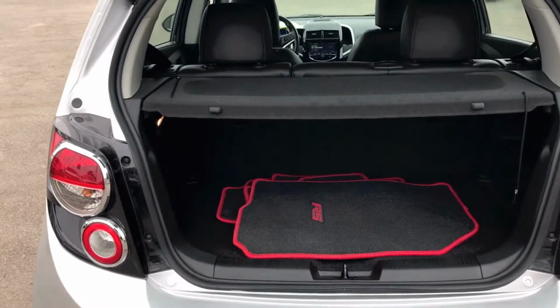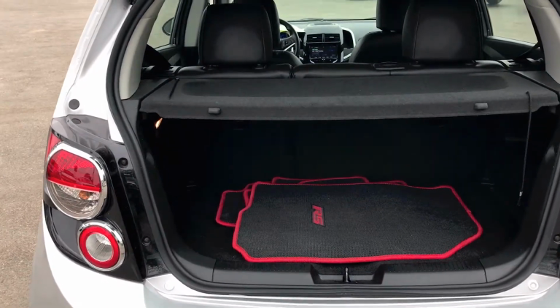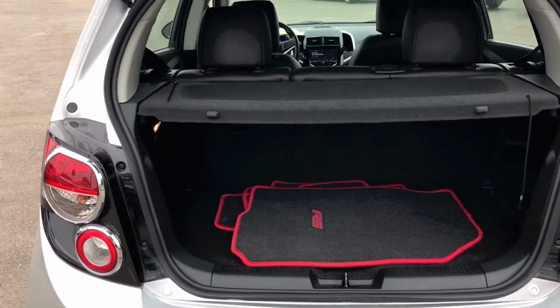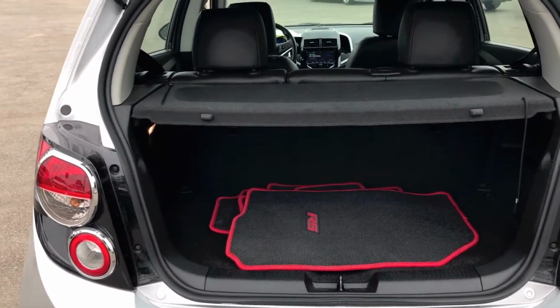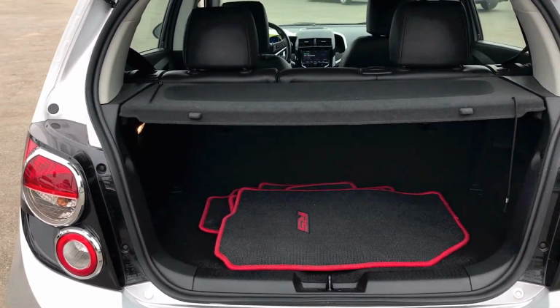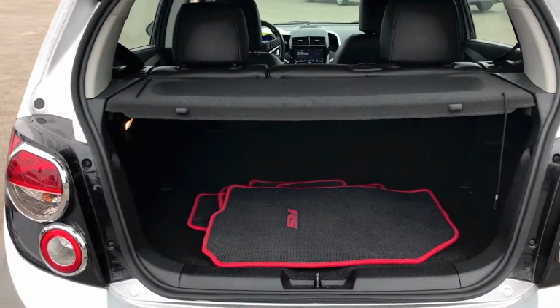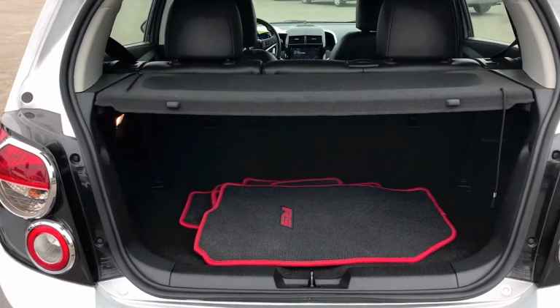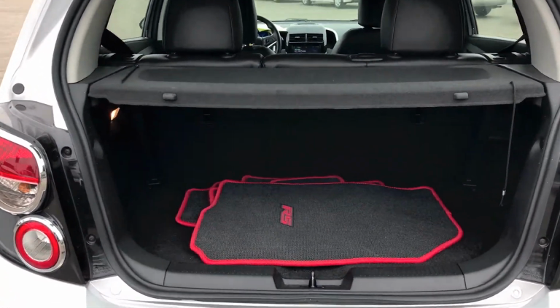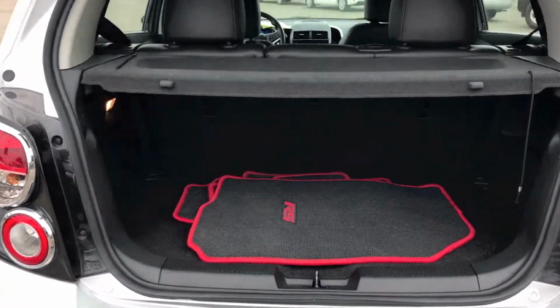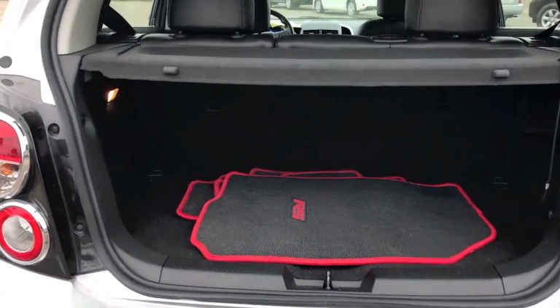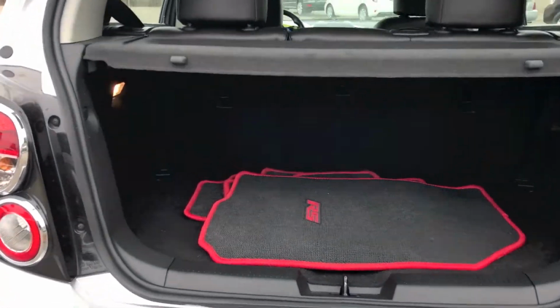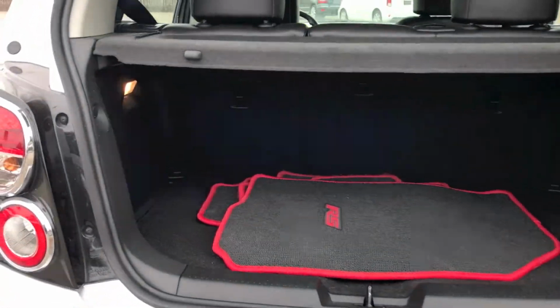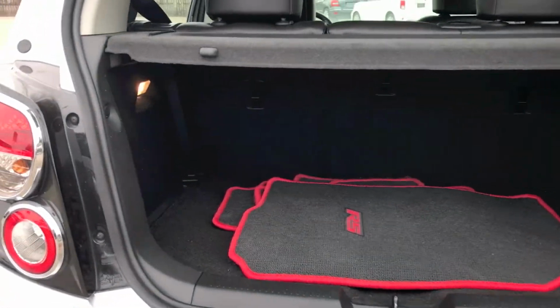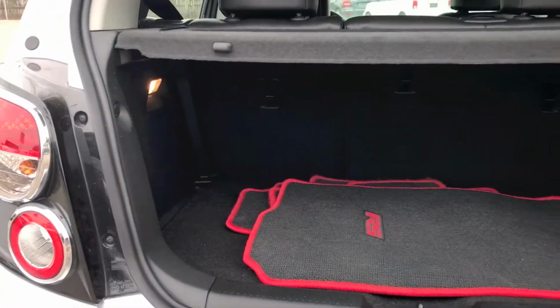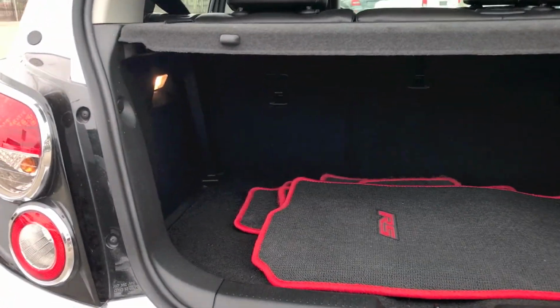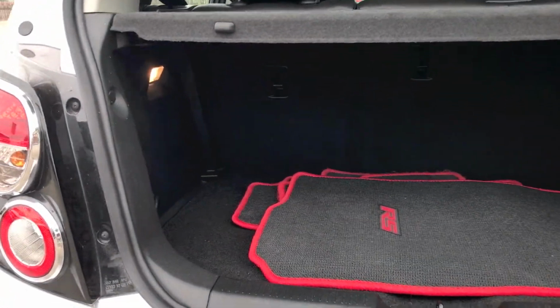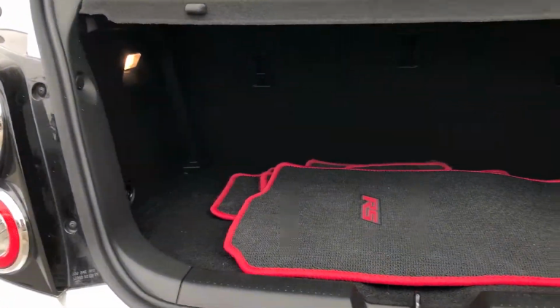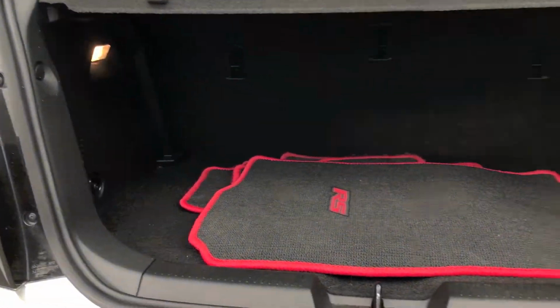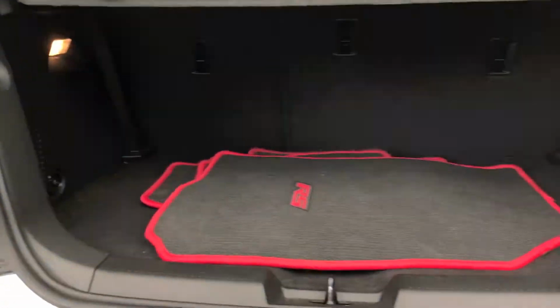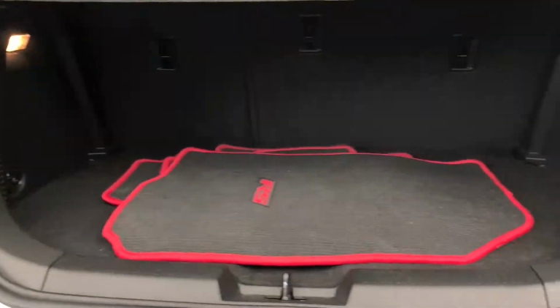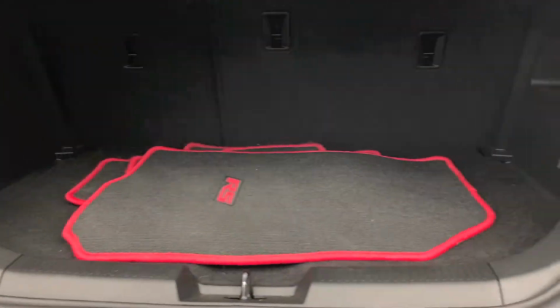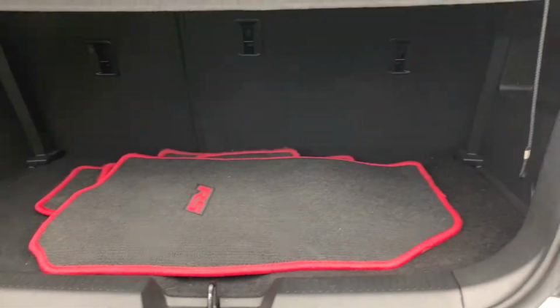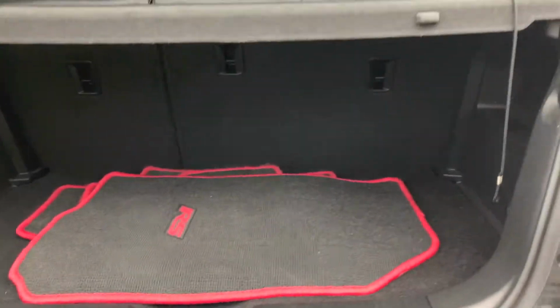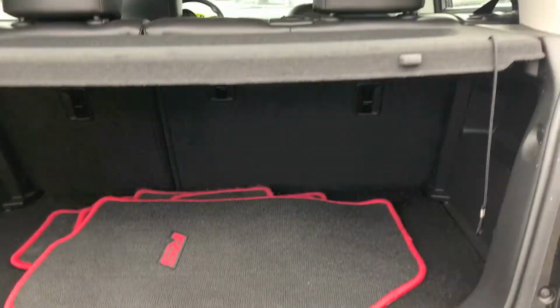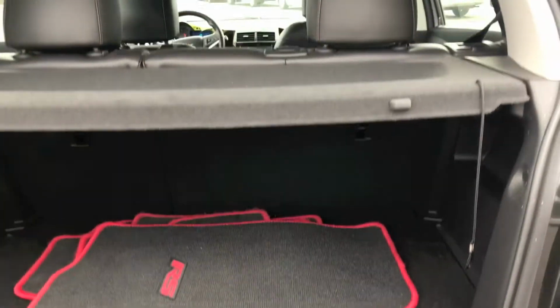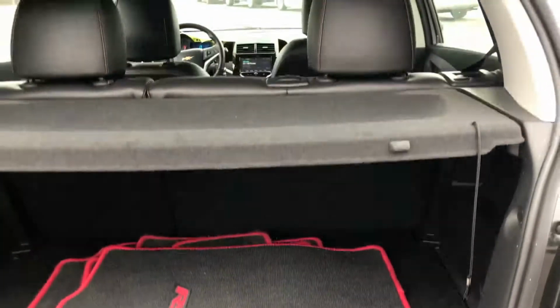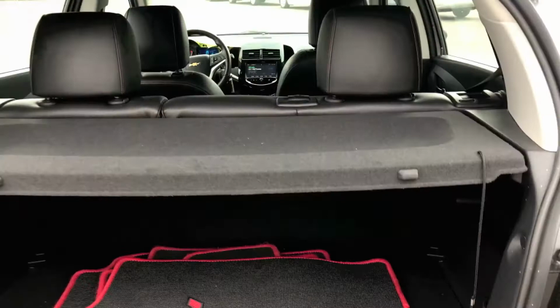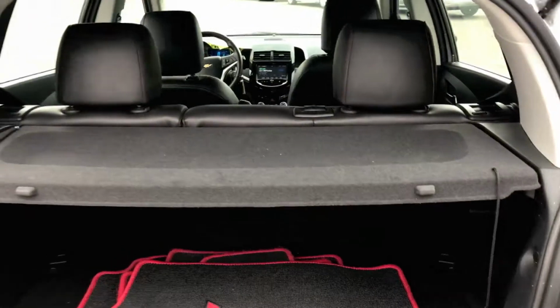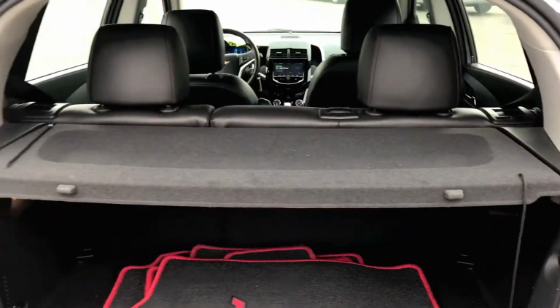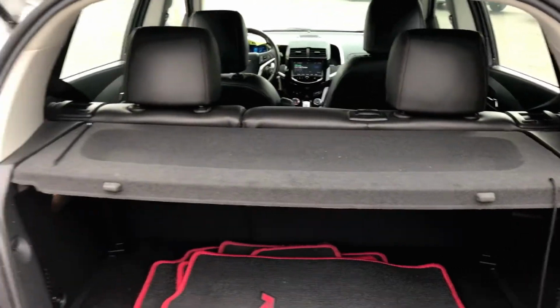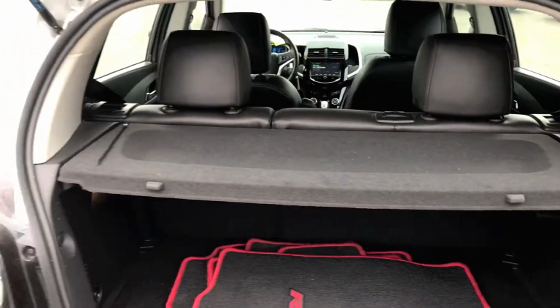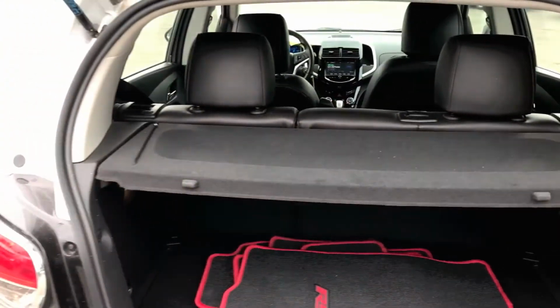Head down to Wholesale Investment Inc. today to test drive this vehicle.